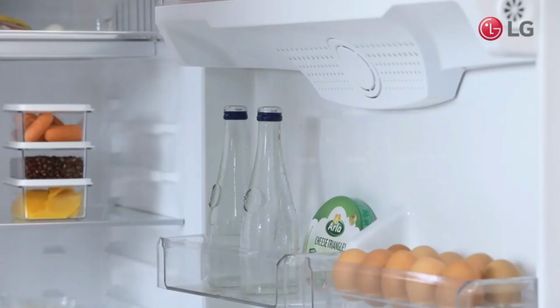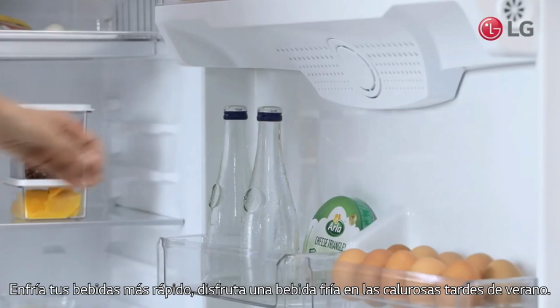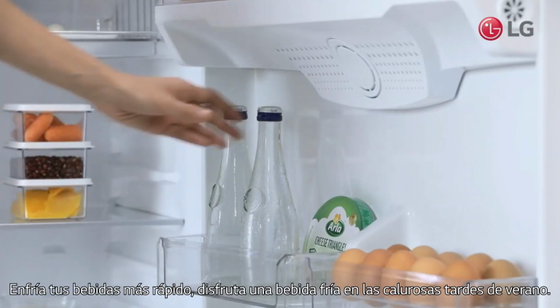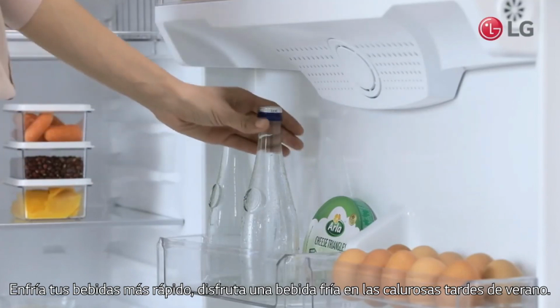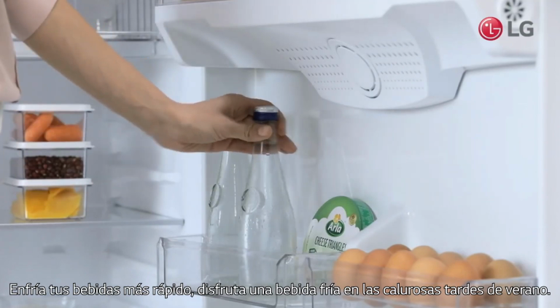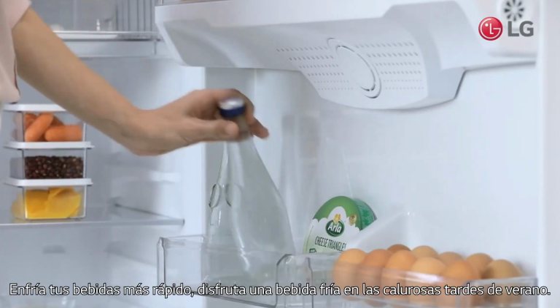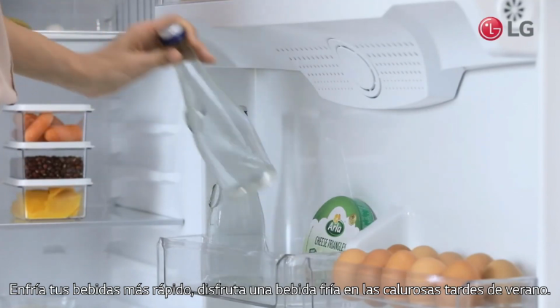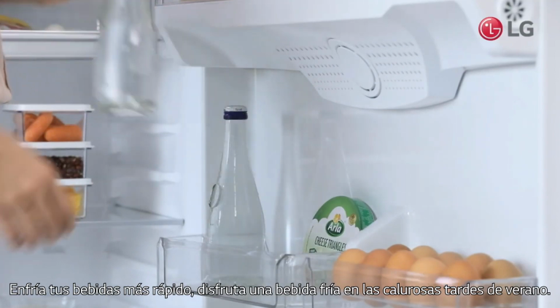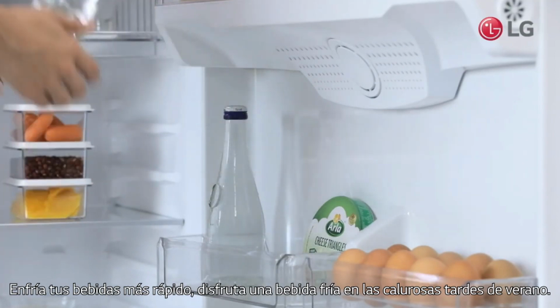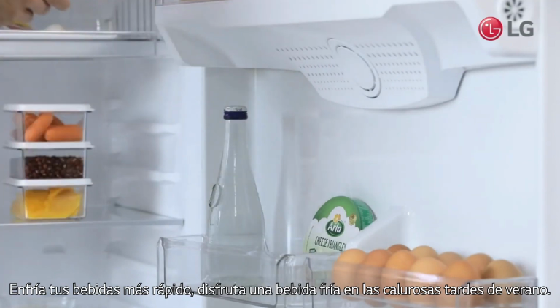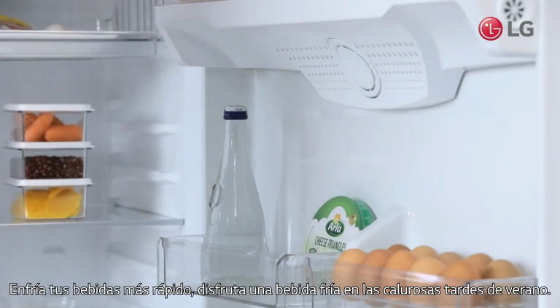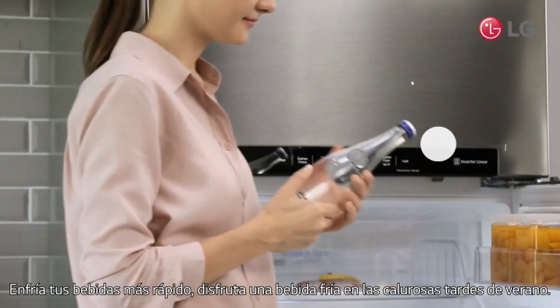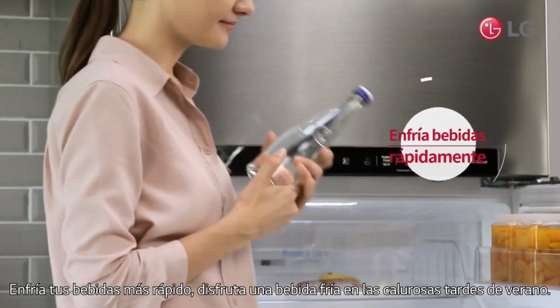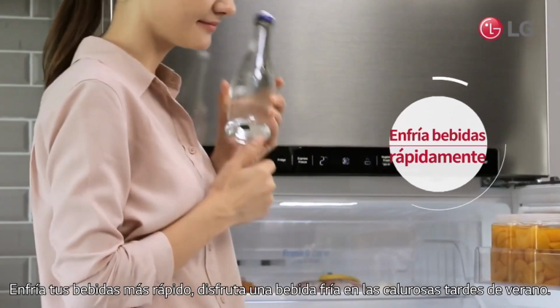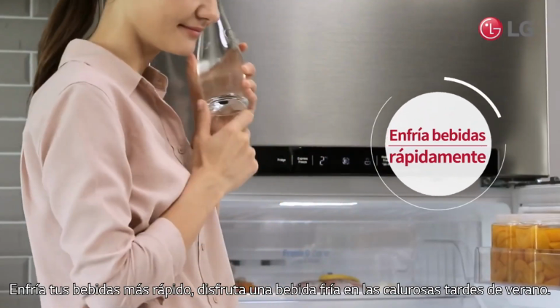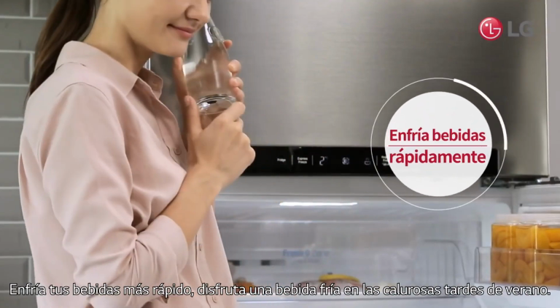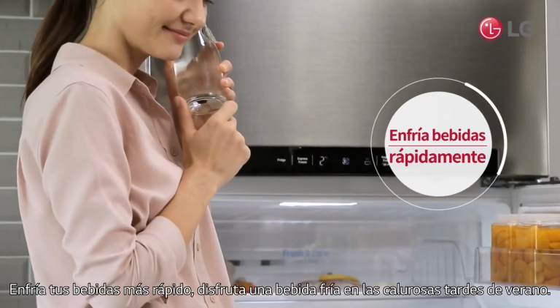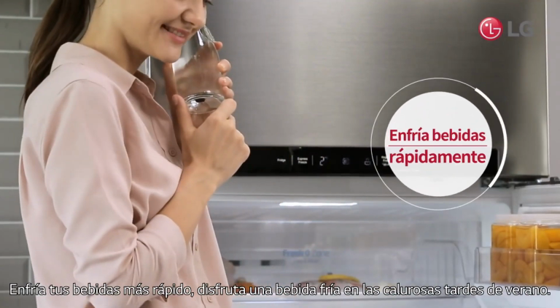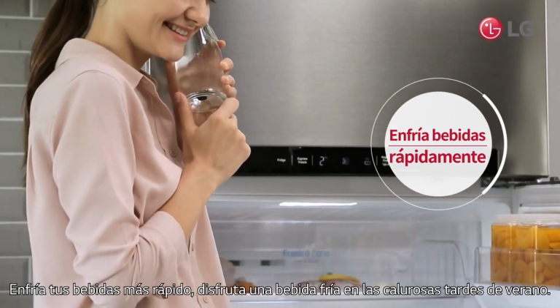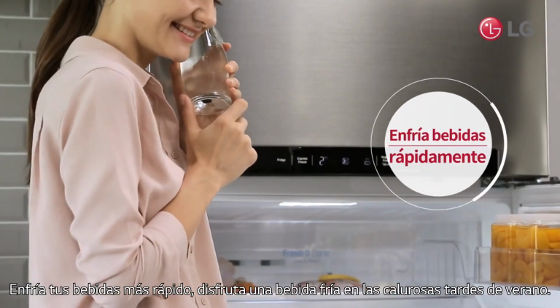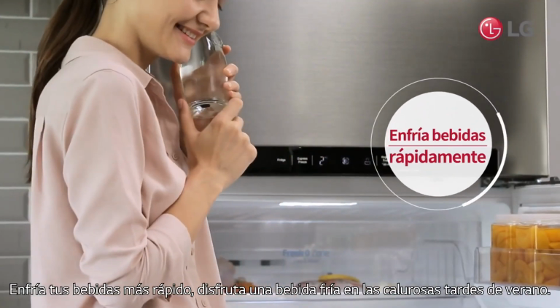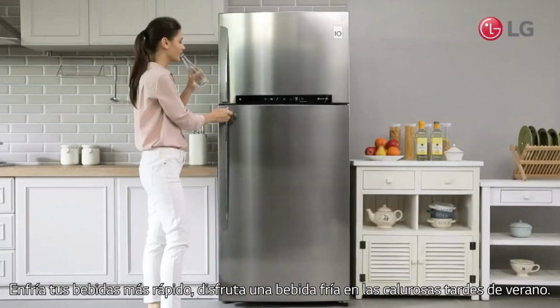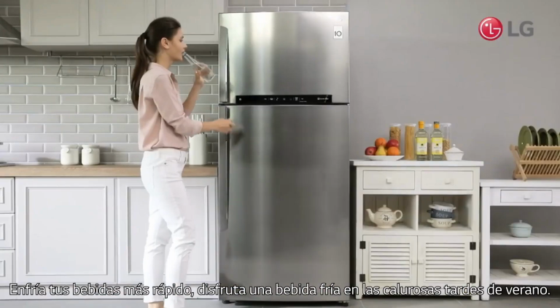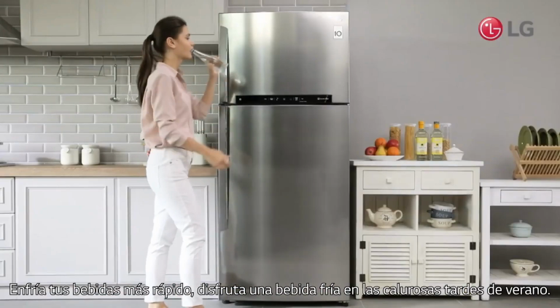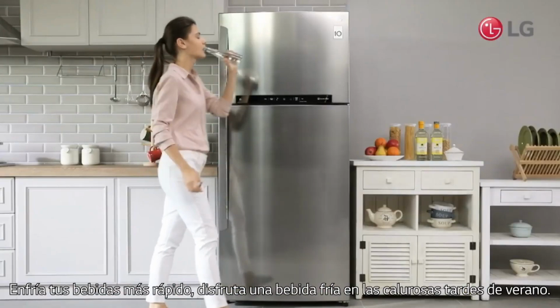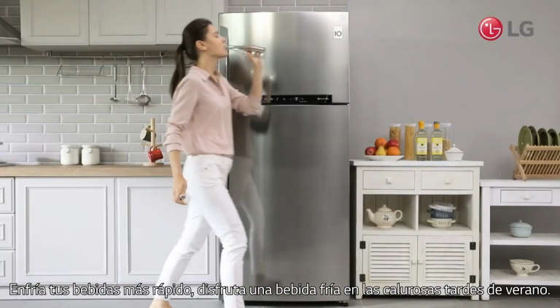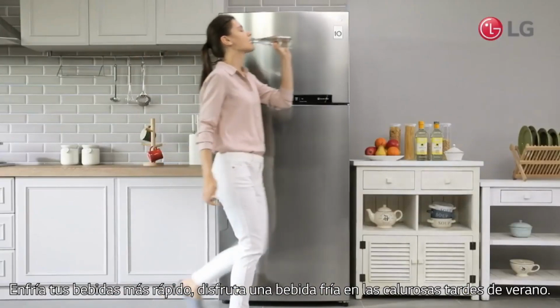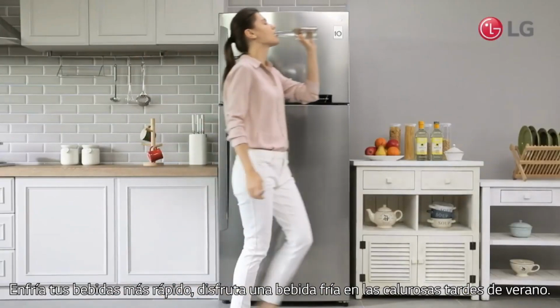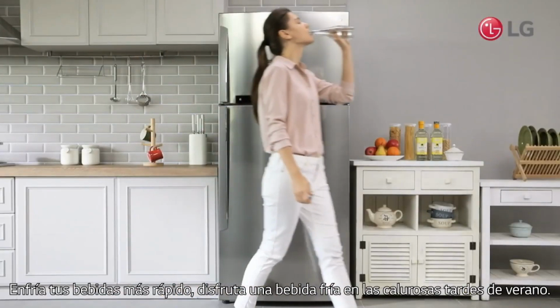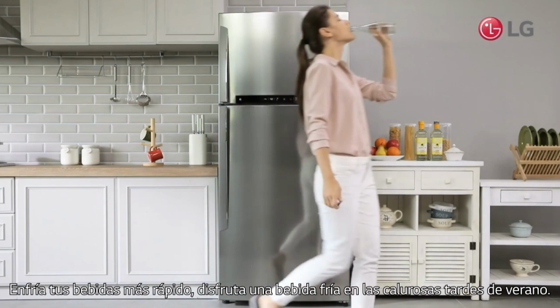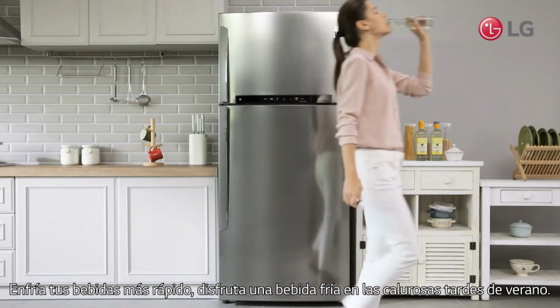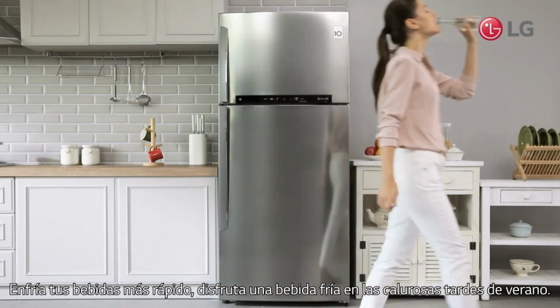Chill your drinks quickly so you can enjoy a cold drink during the hot summer afternoons.